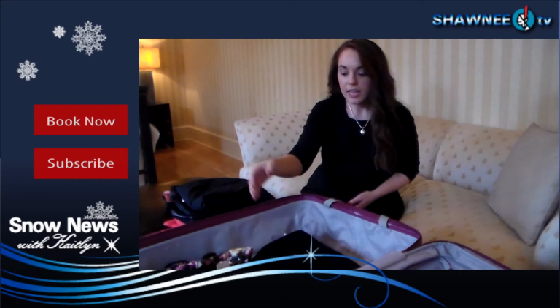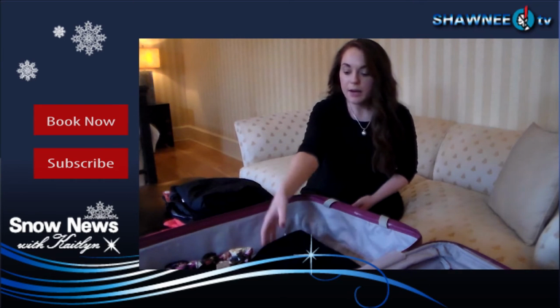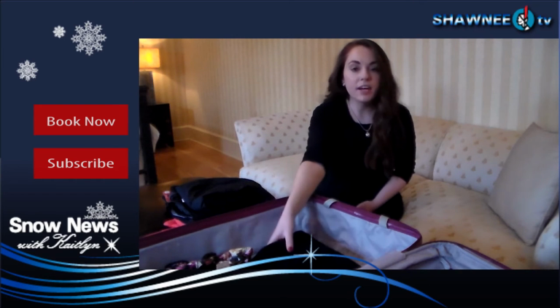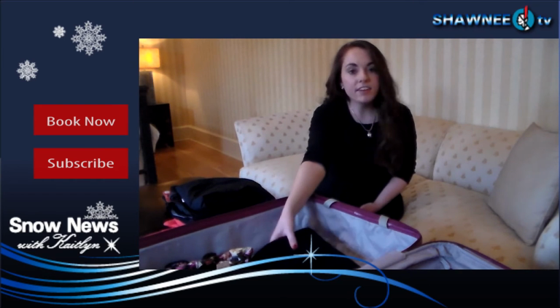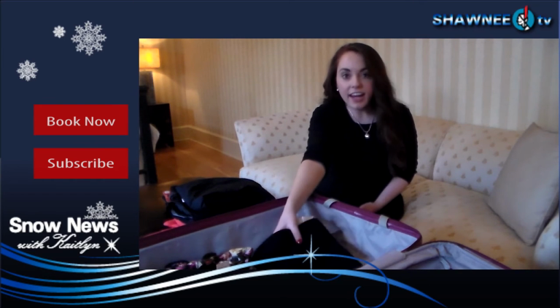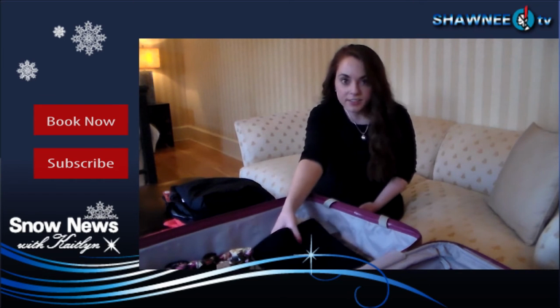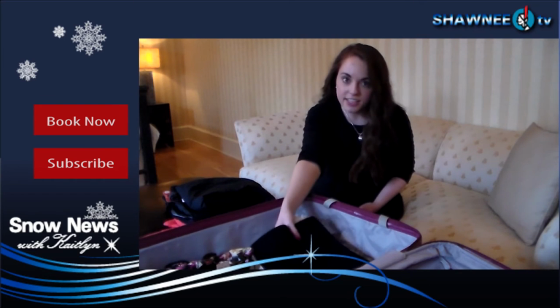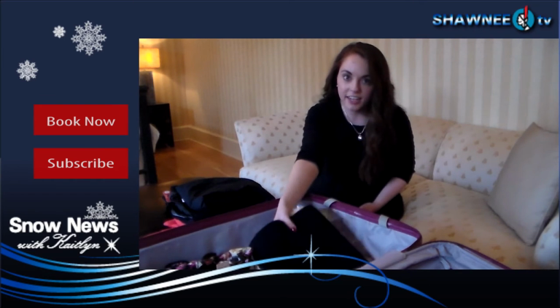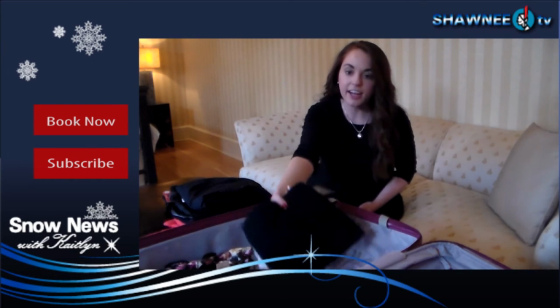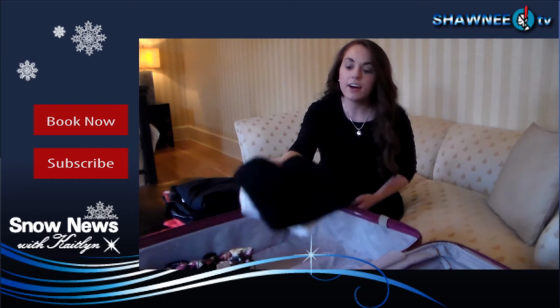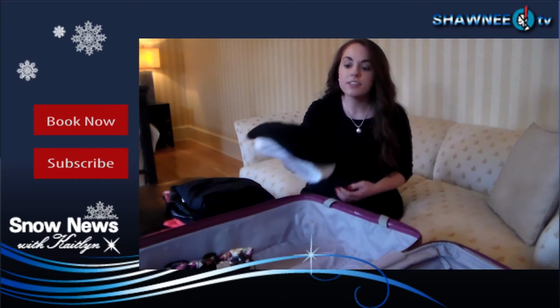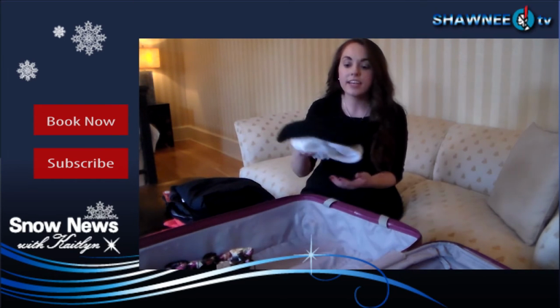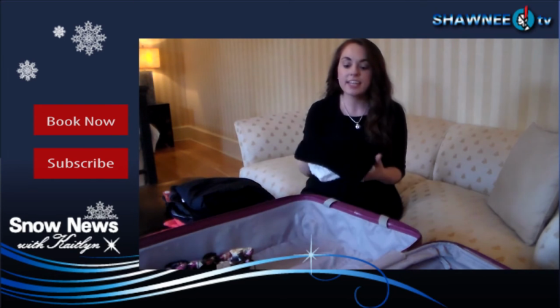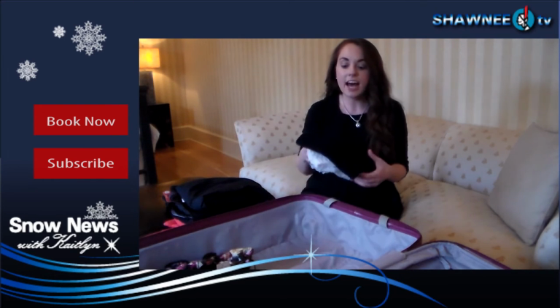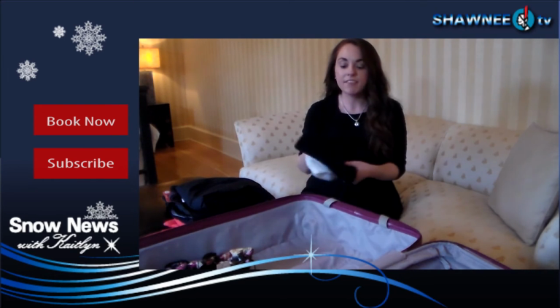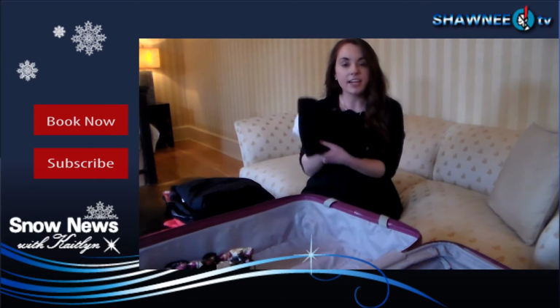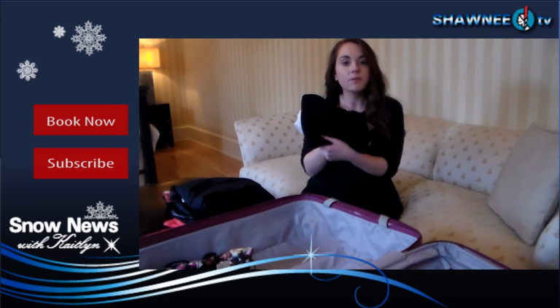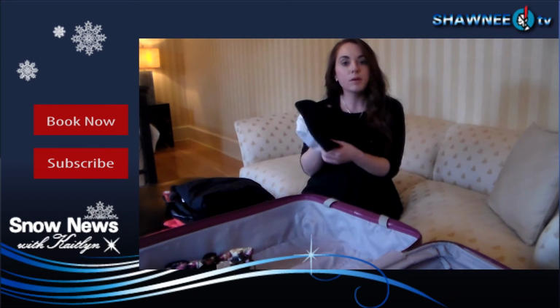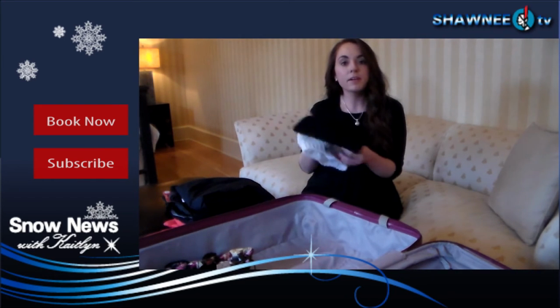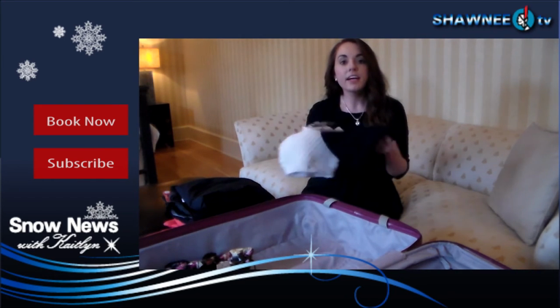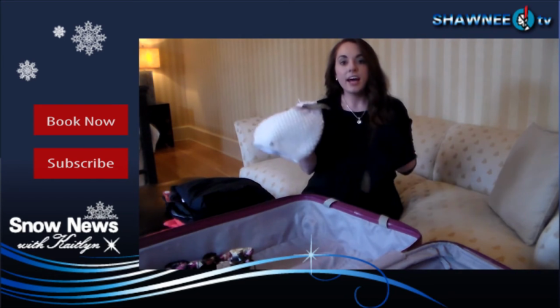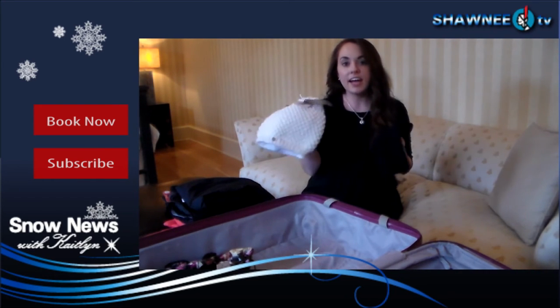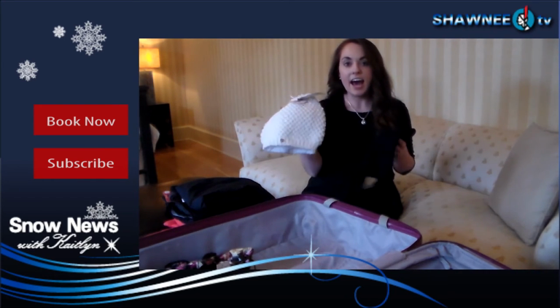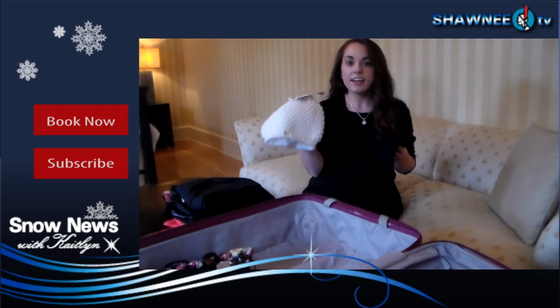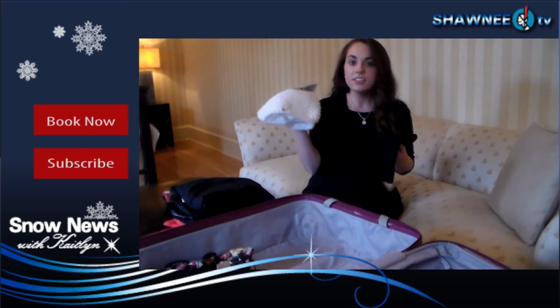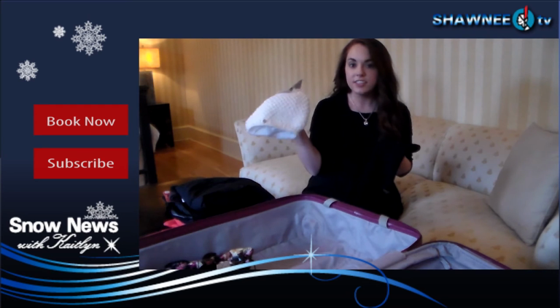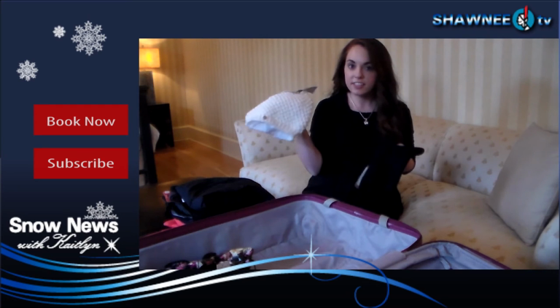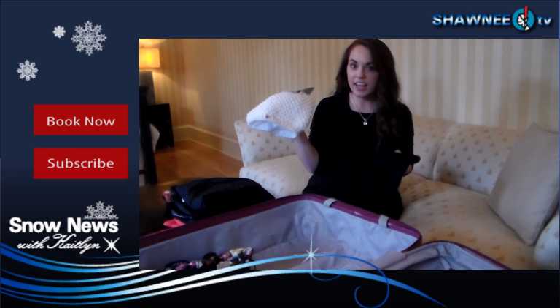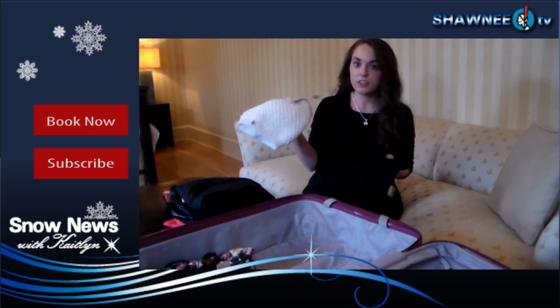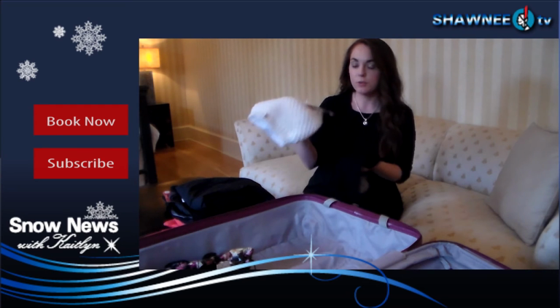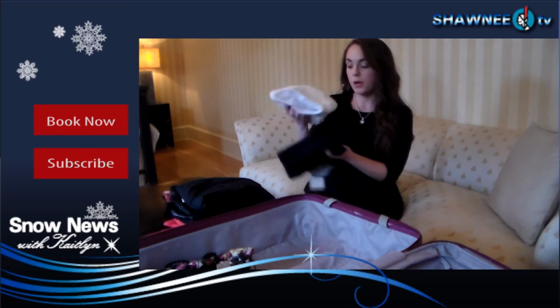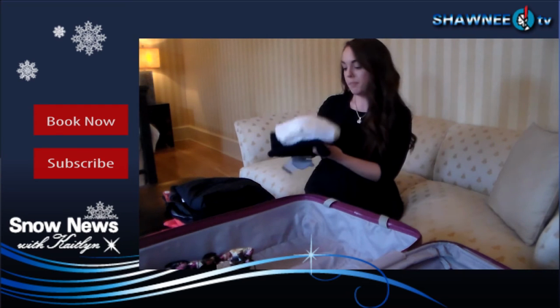Now whenever I go skiing, I also like to have a neck warmer and a hat, just to stay extra warm.